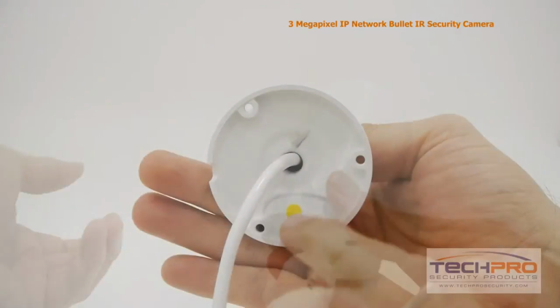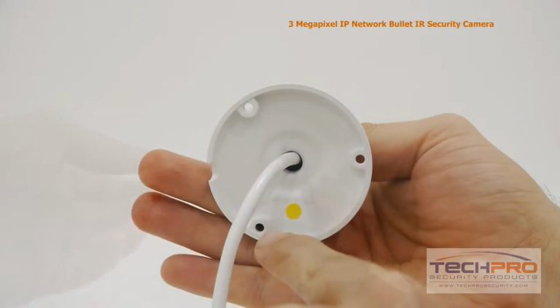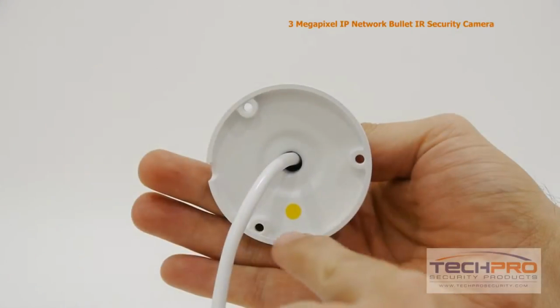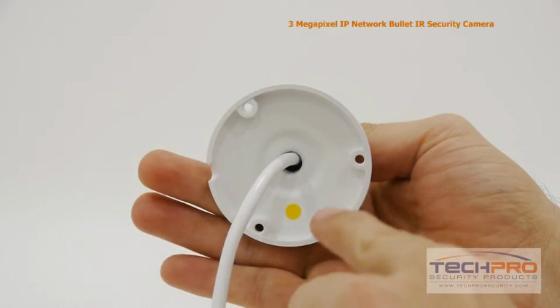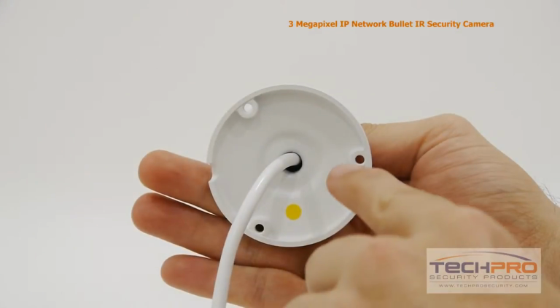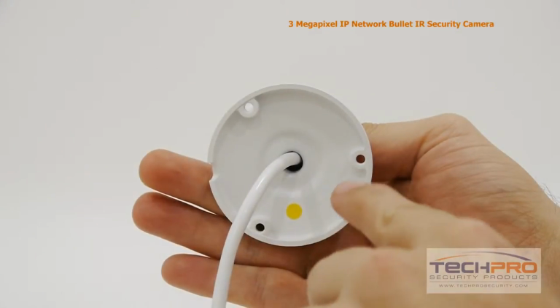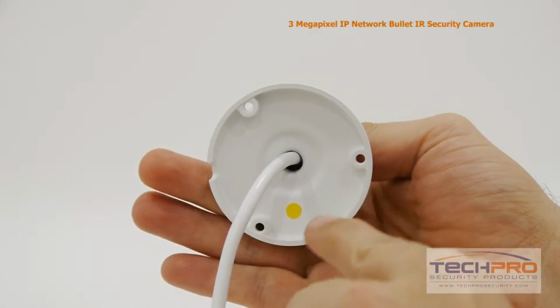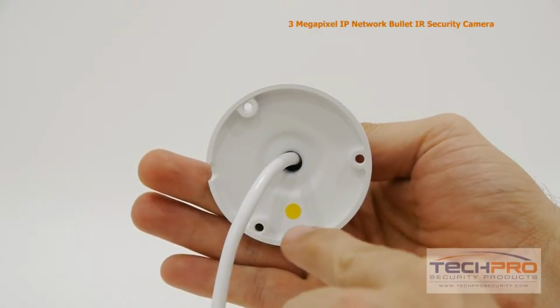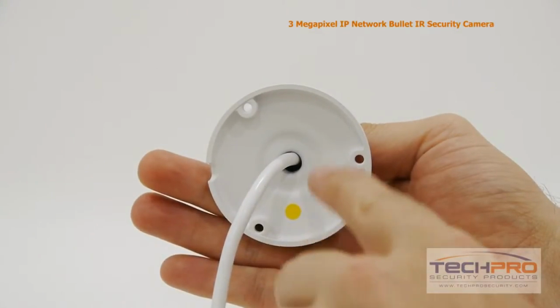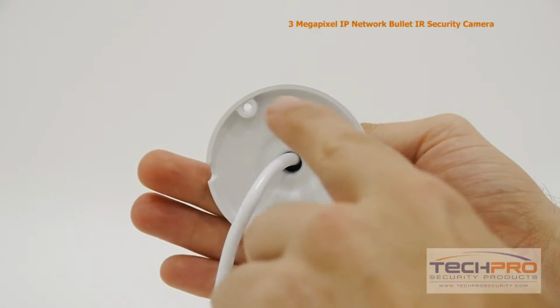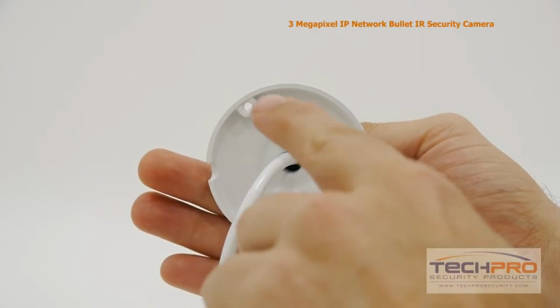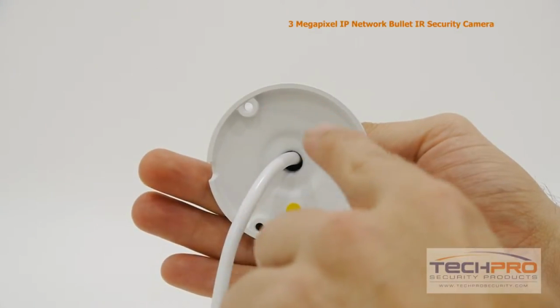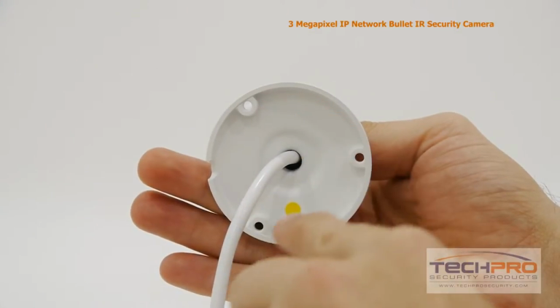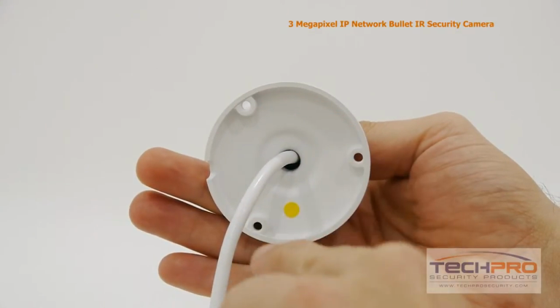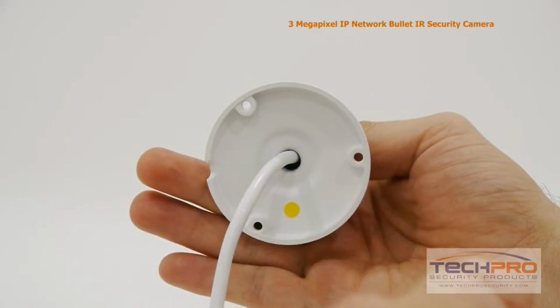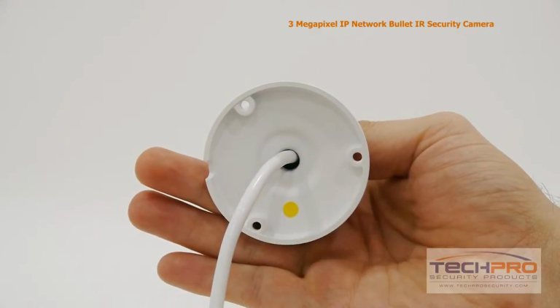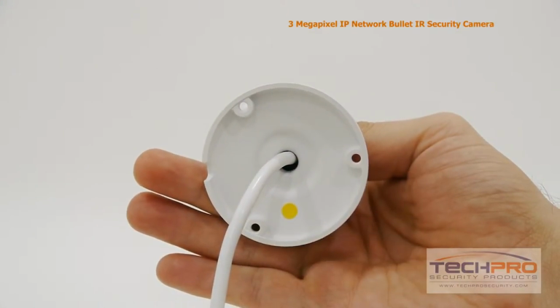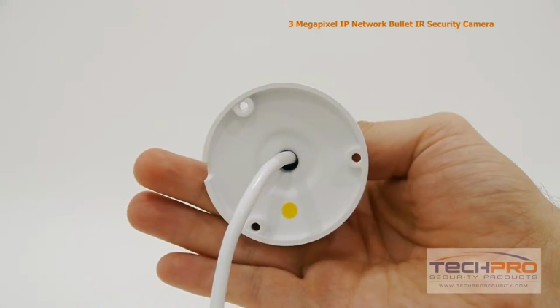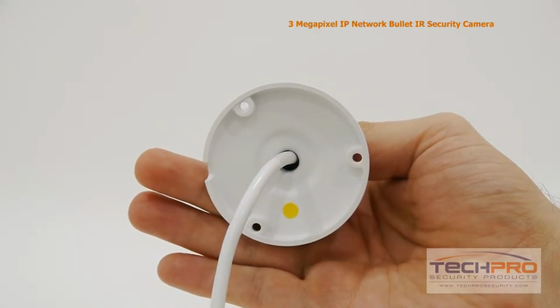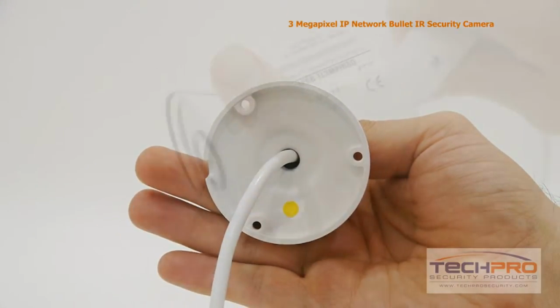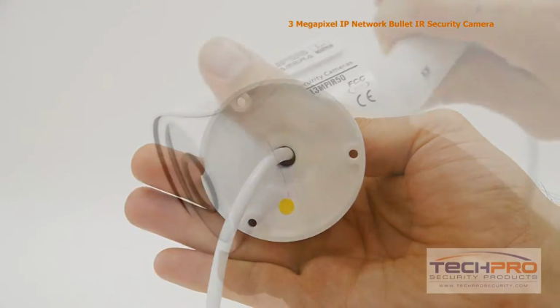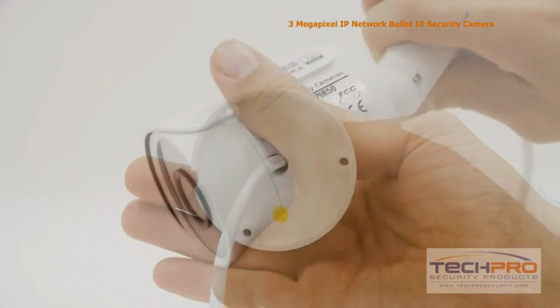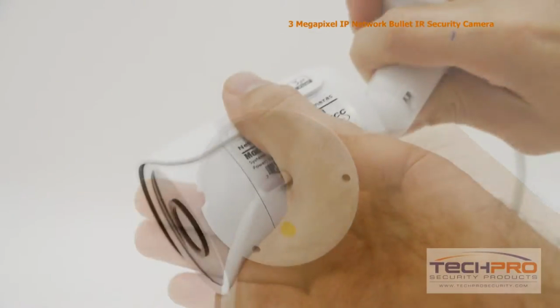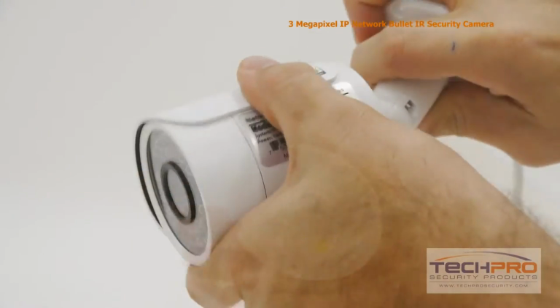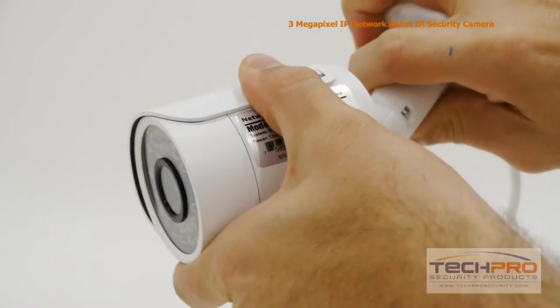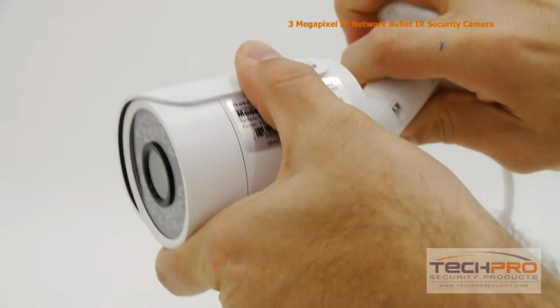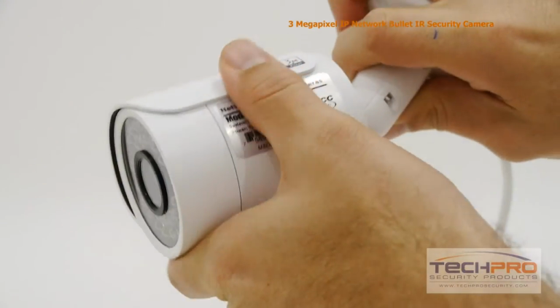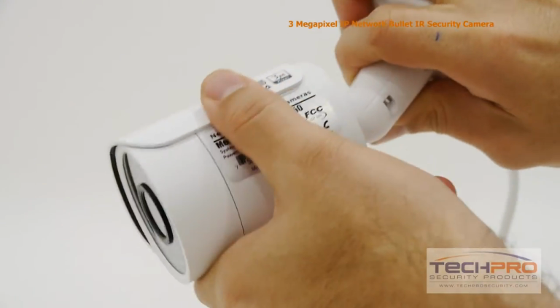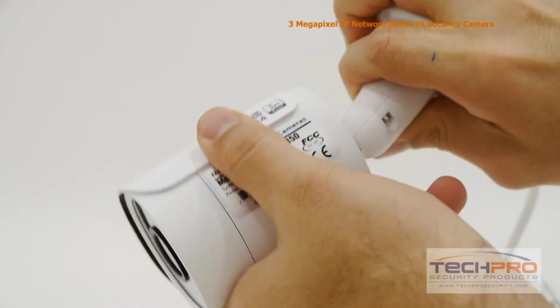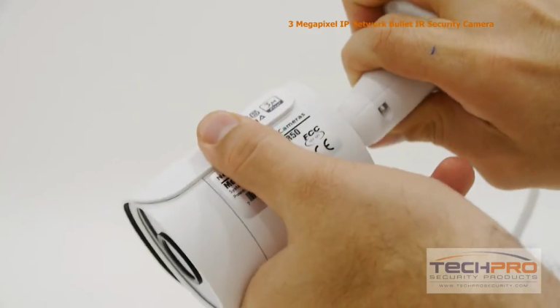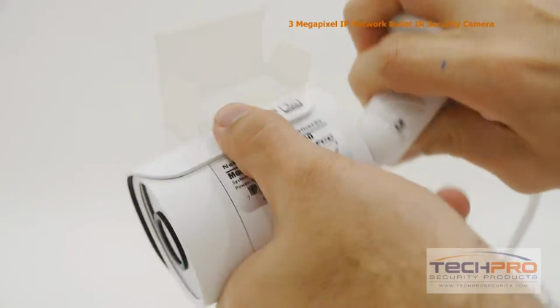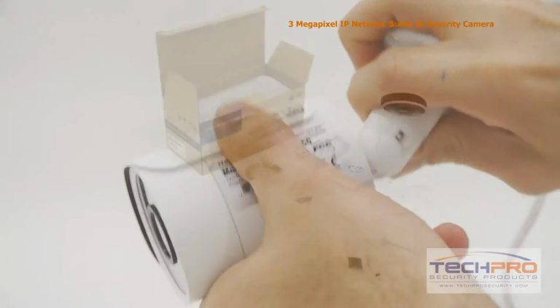Using the mounting pegs and screws provided, mount the camera to the desired location, then adjust the angle via the hinge.